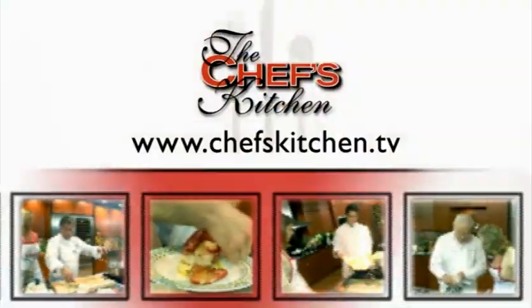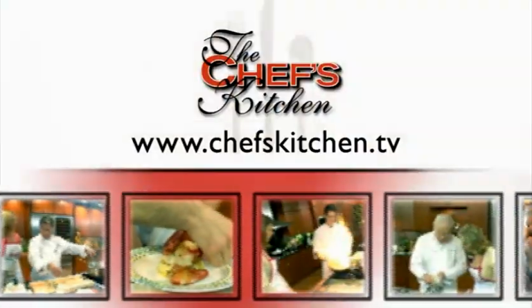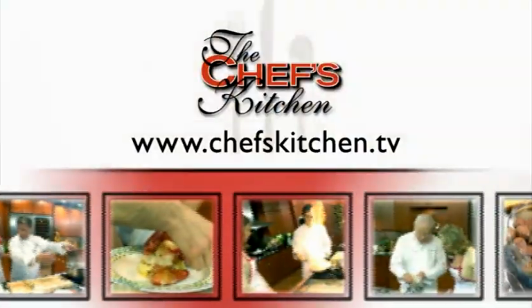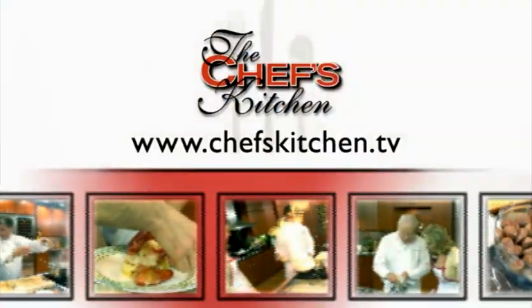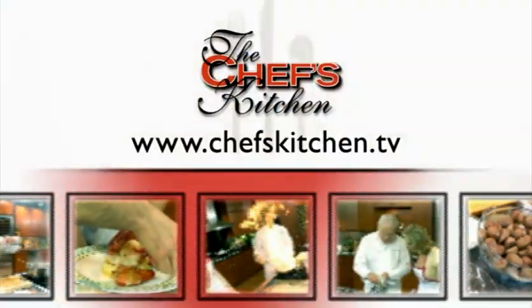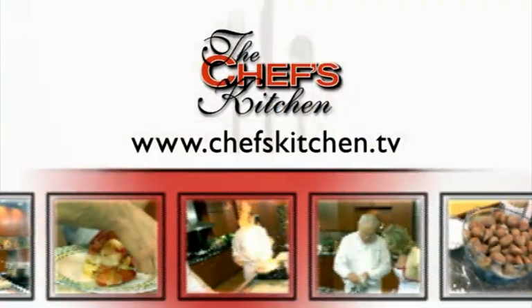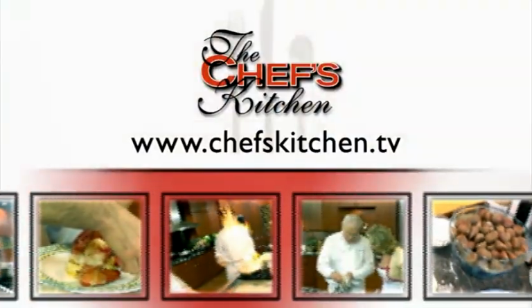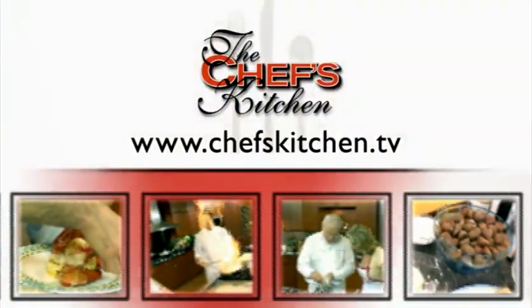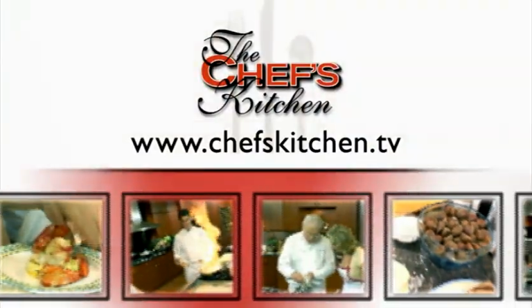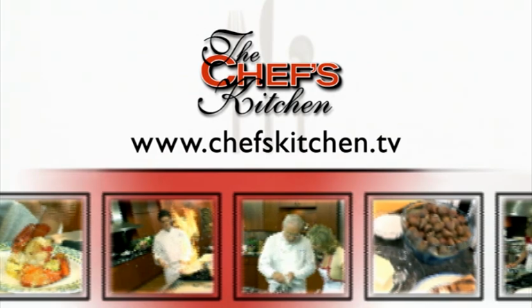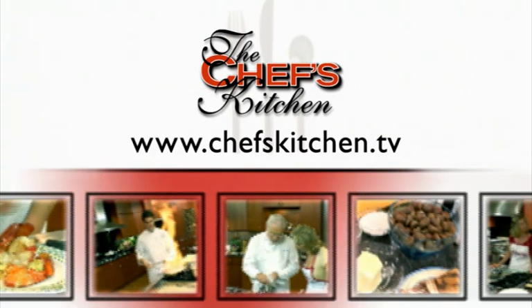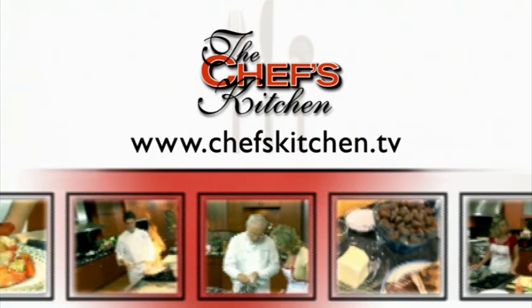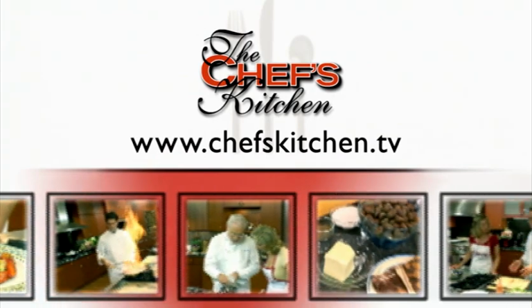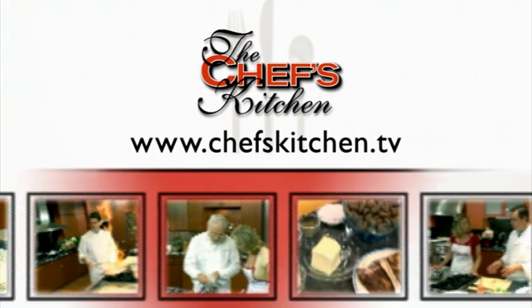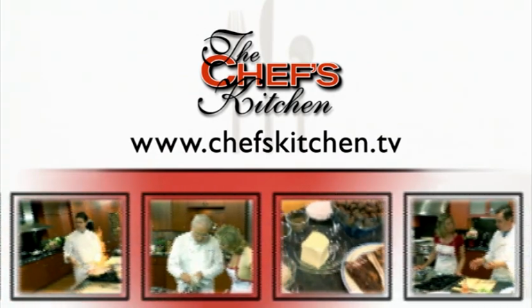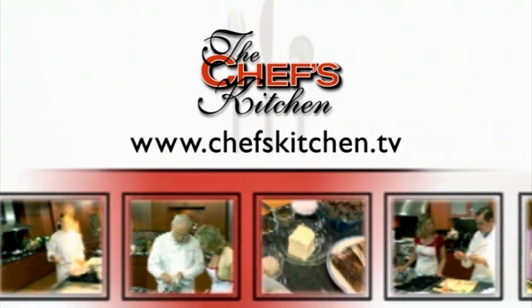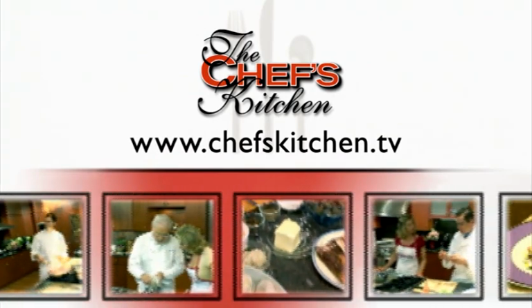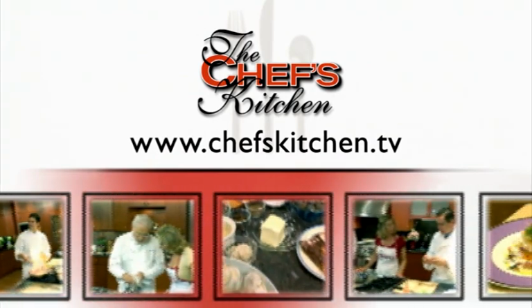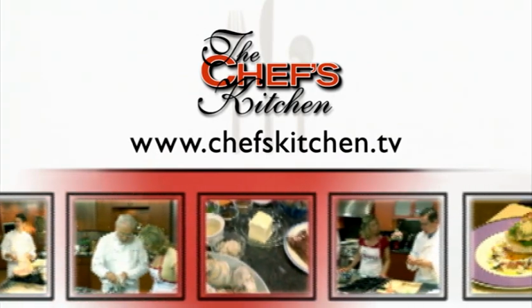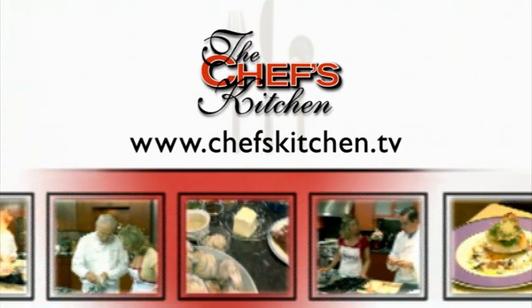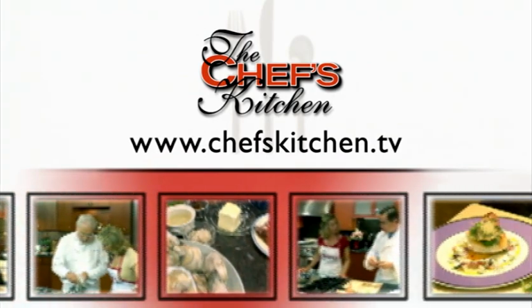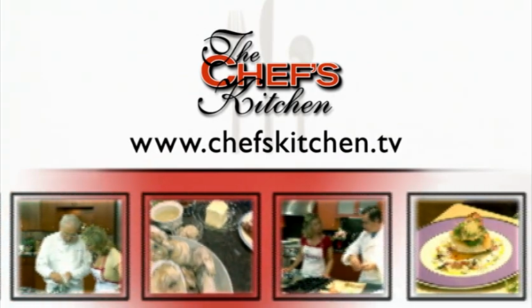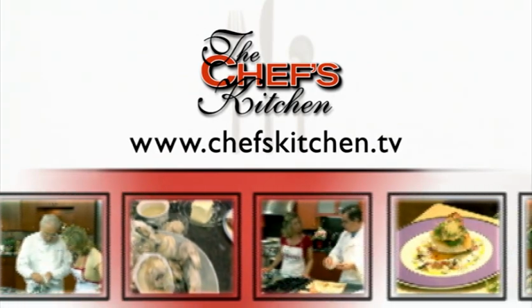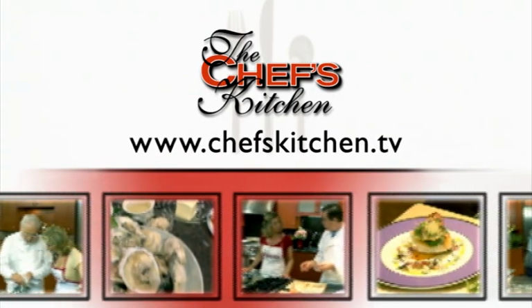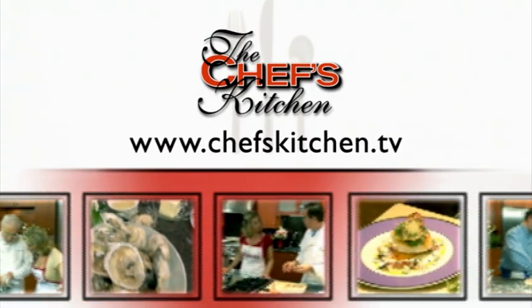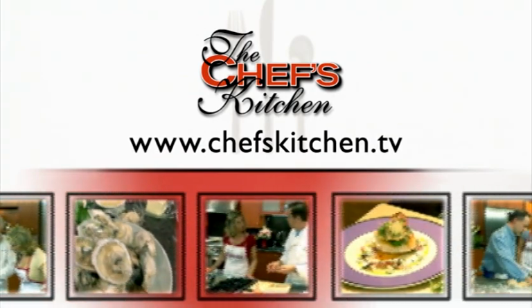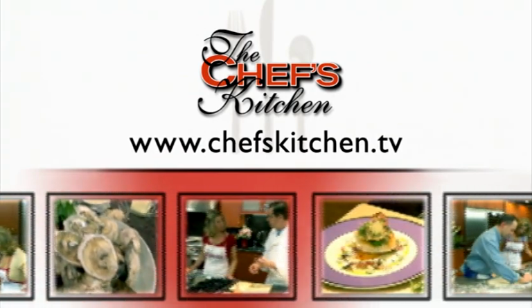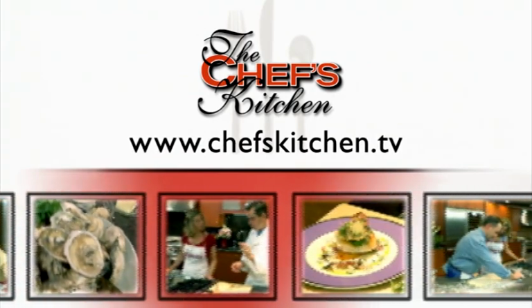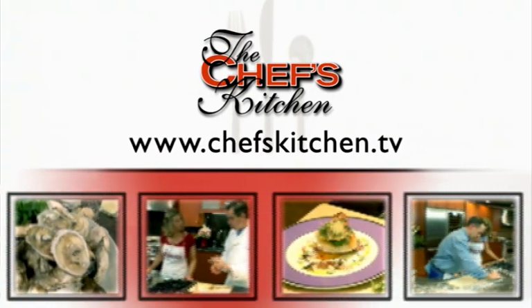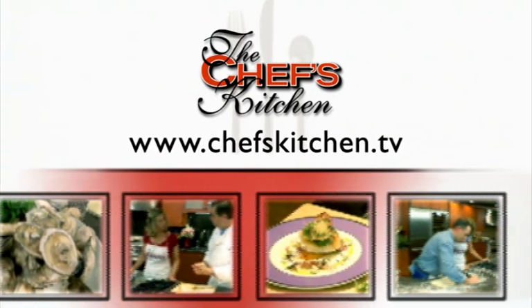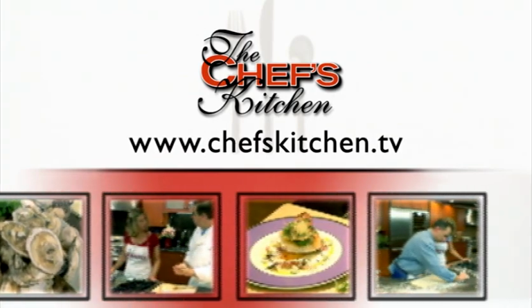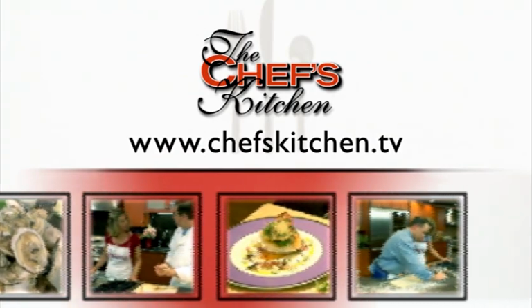To see today's recipe and all of the recipes featured on The Chef's Kitchen, log on to chefskitchen.tv.